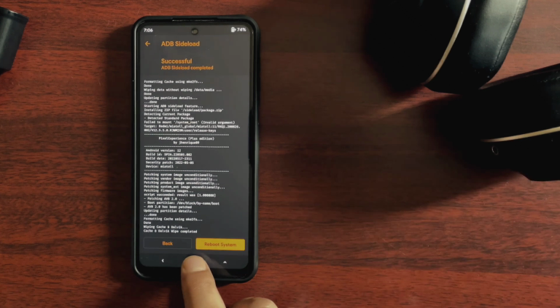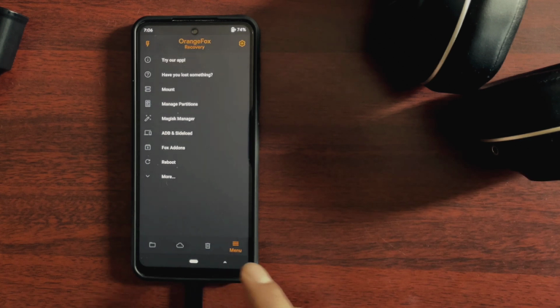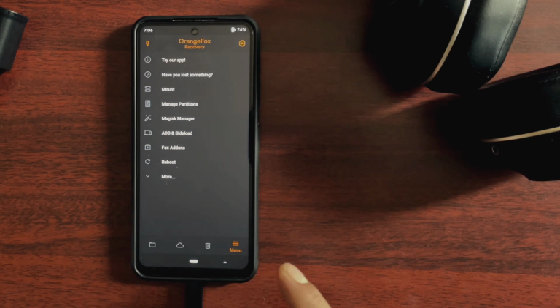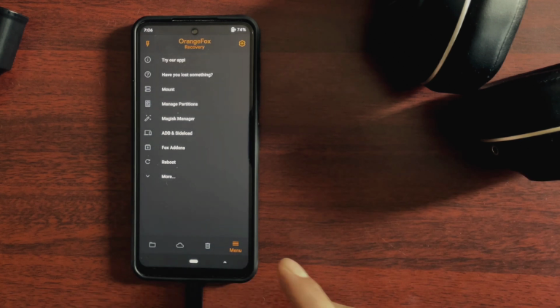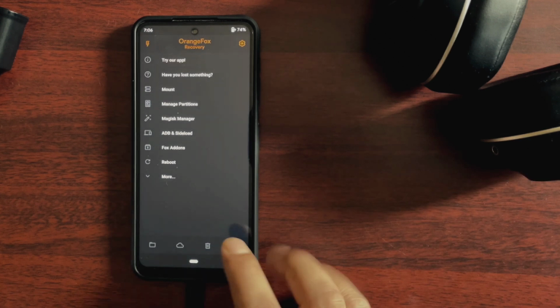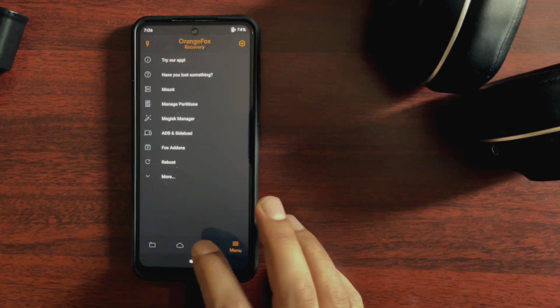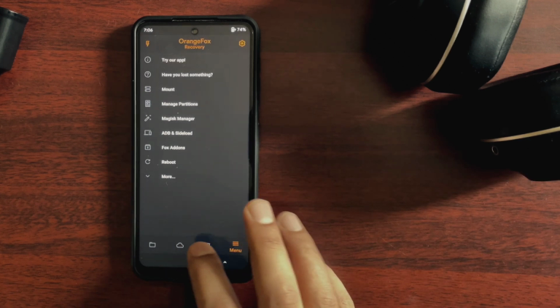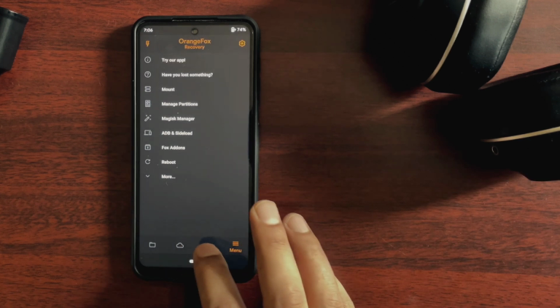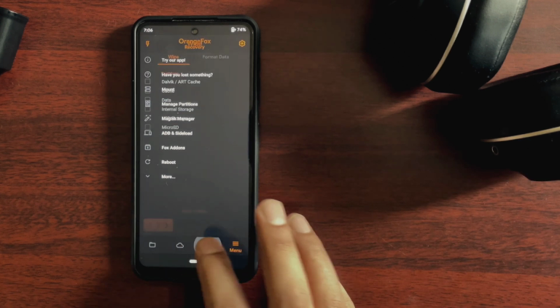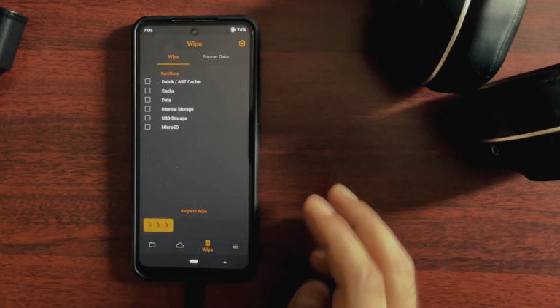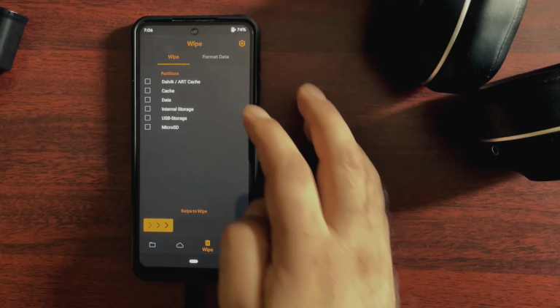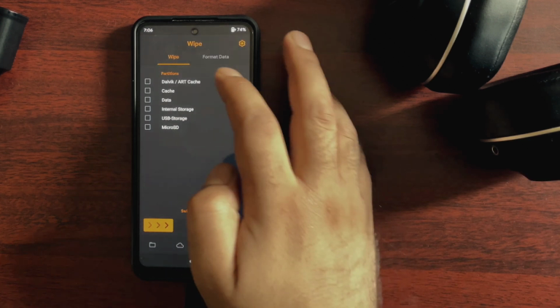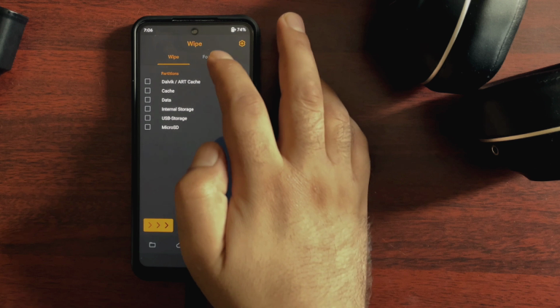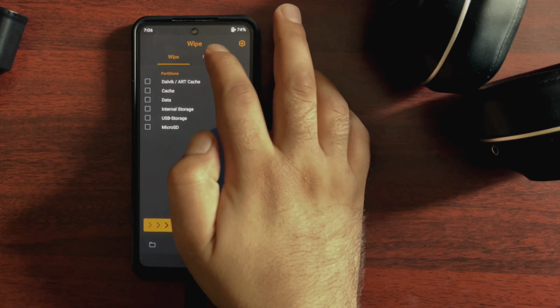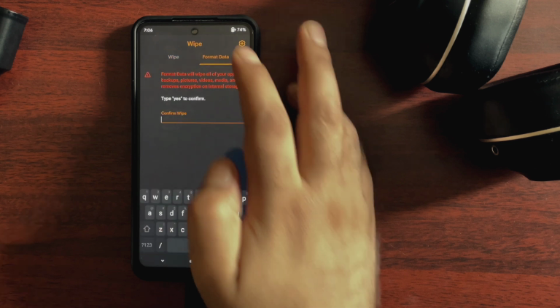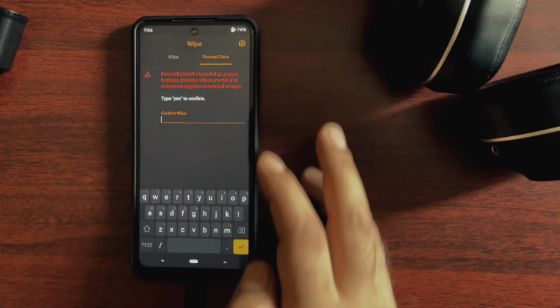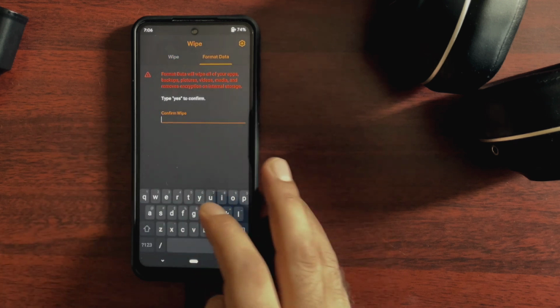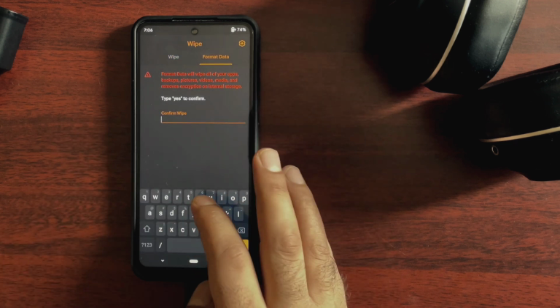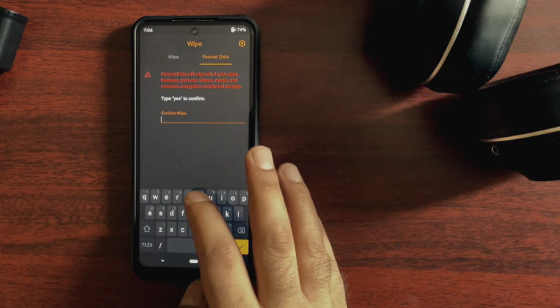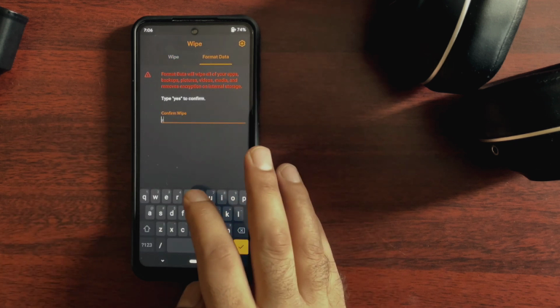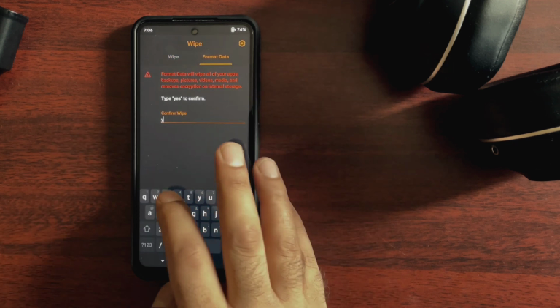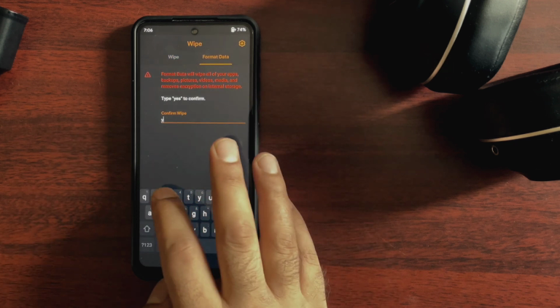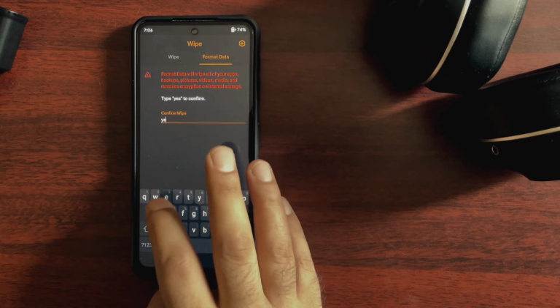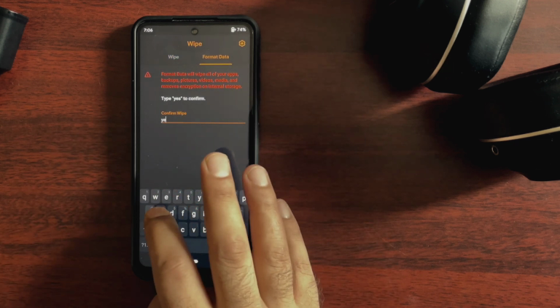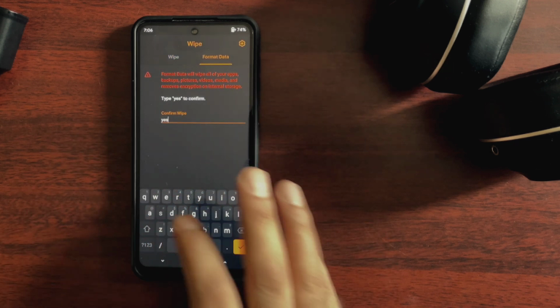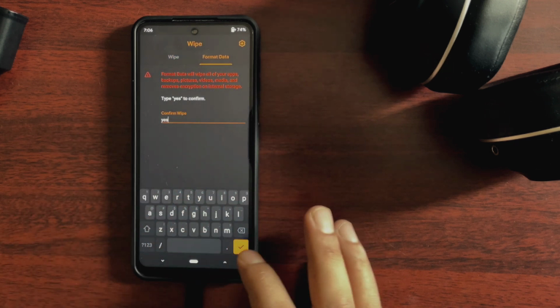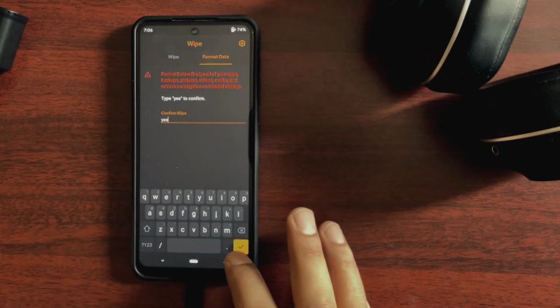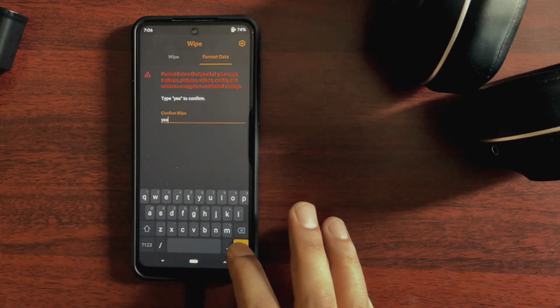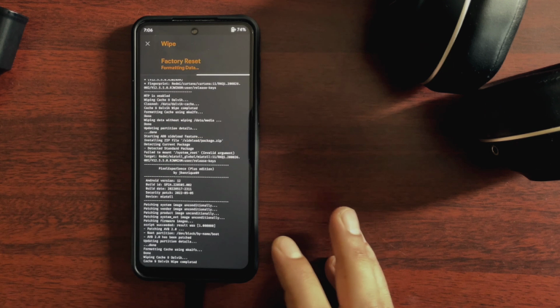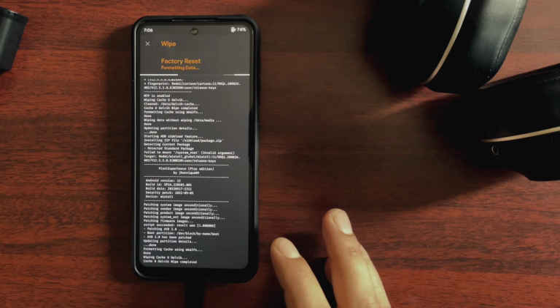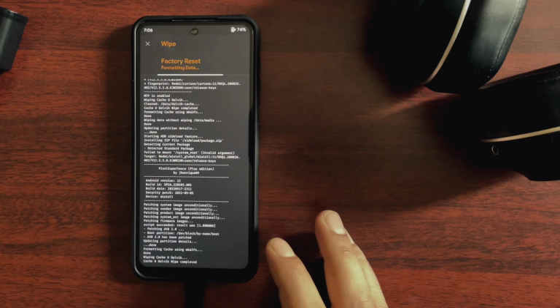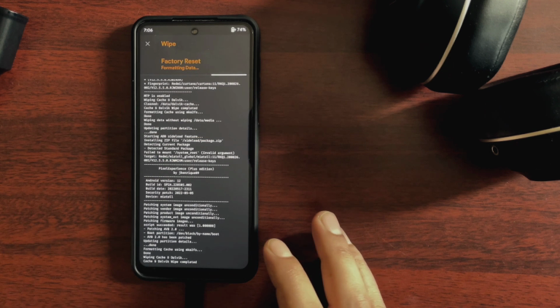Now this flashing process is complete. Go to format data, type yes and press OK. Then reboot the system and the device should boot to Pixel Experience Plus.